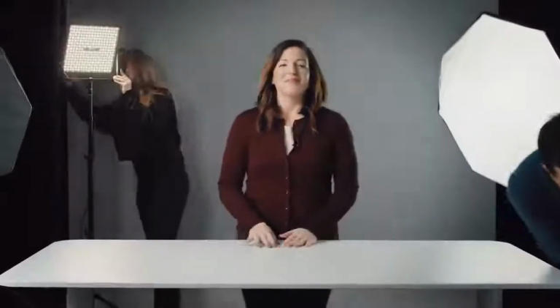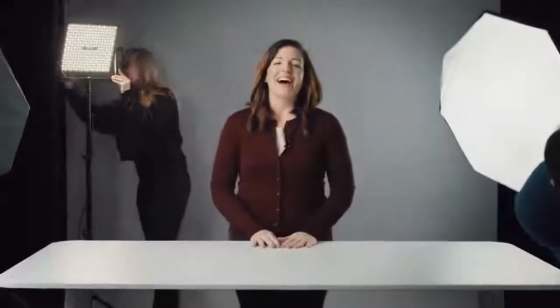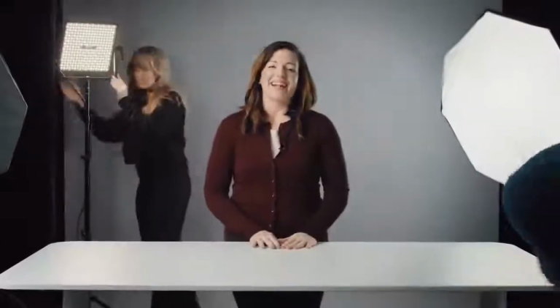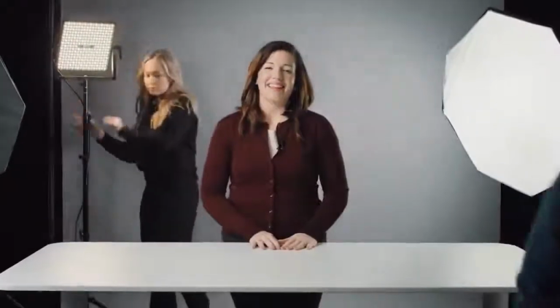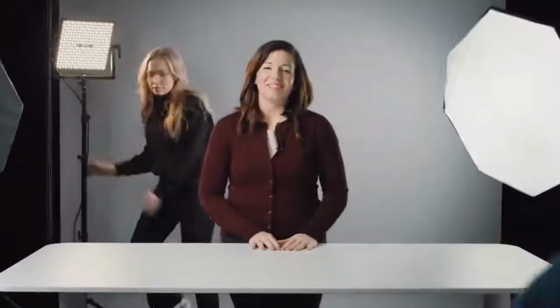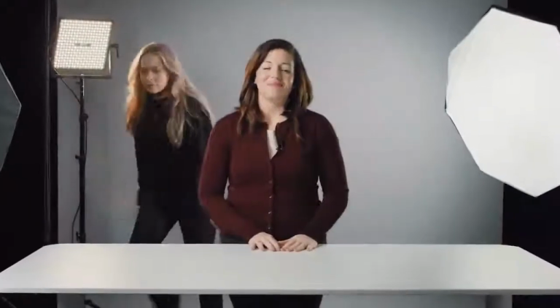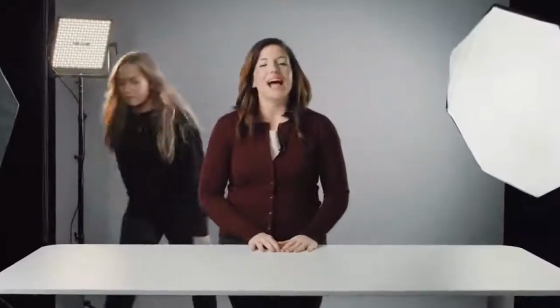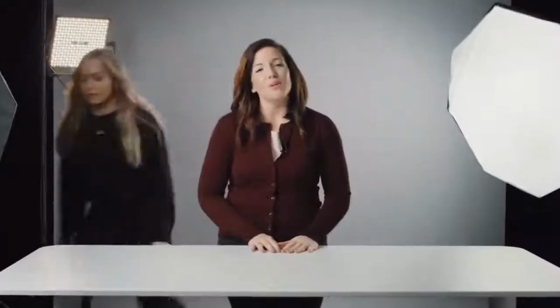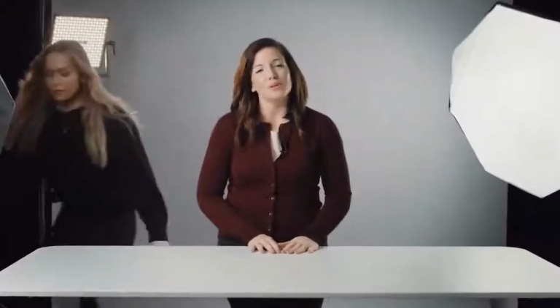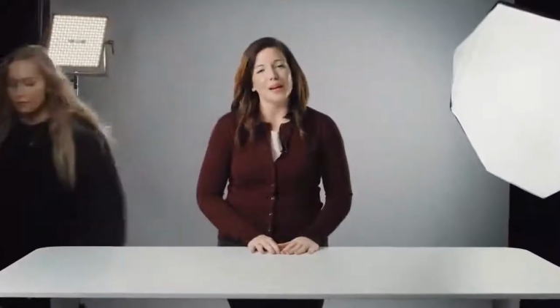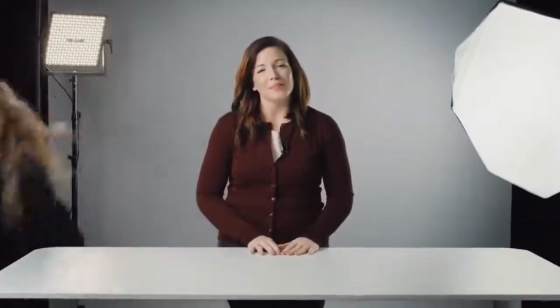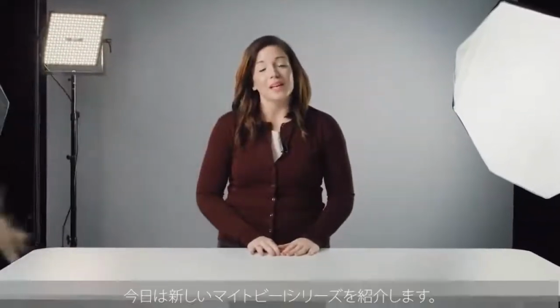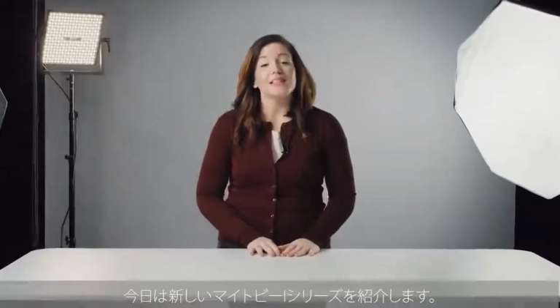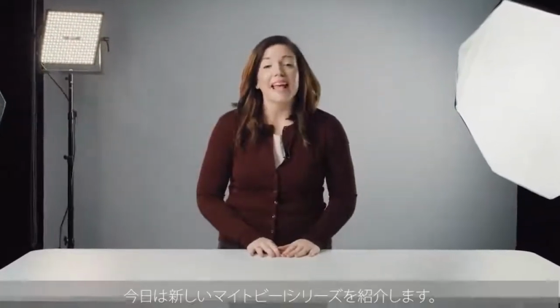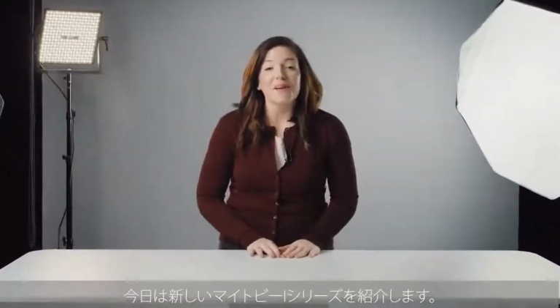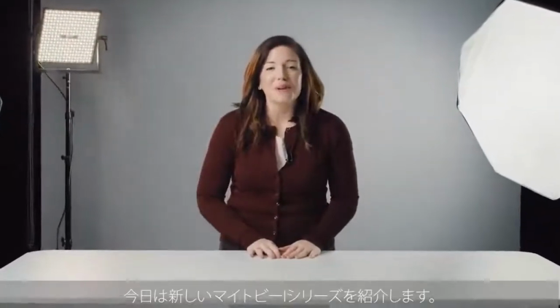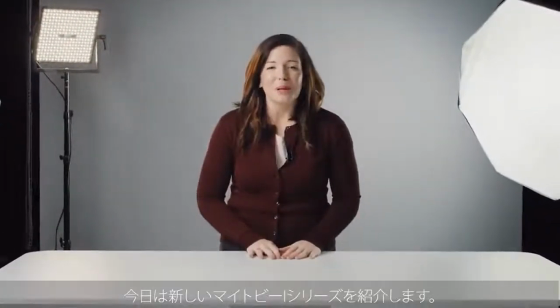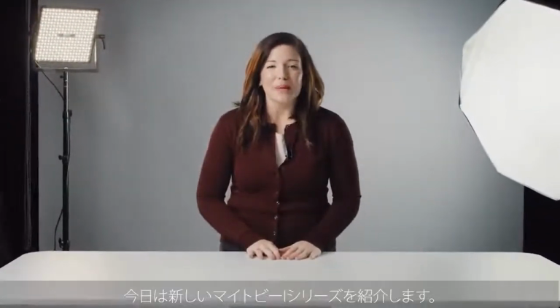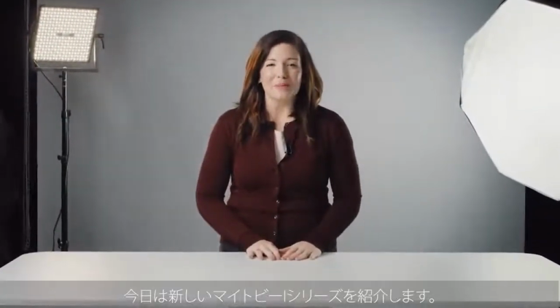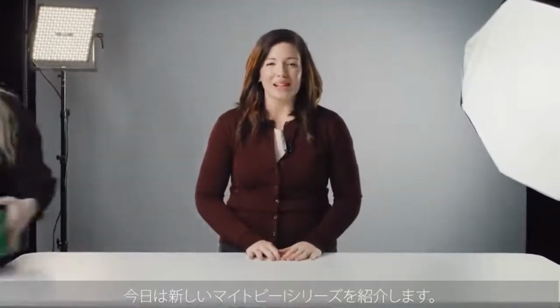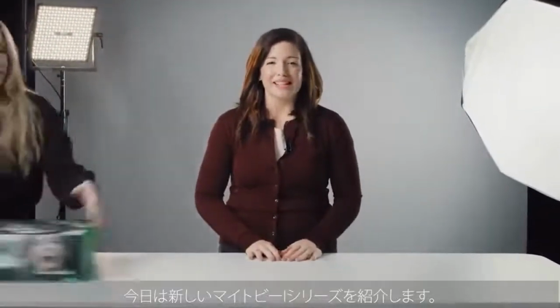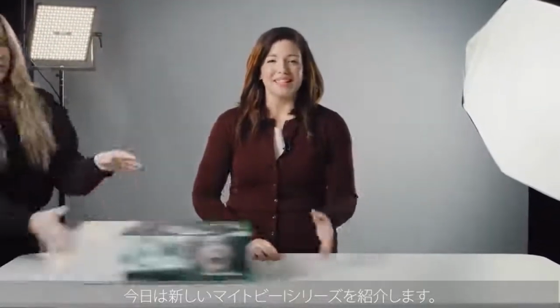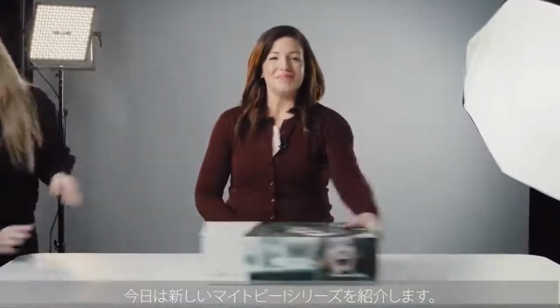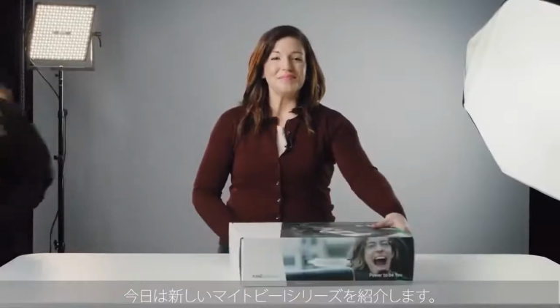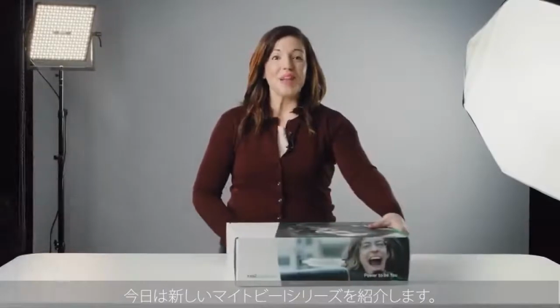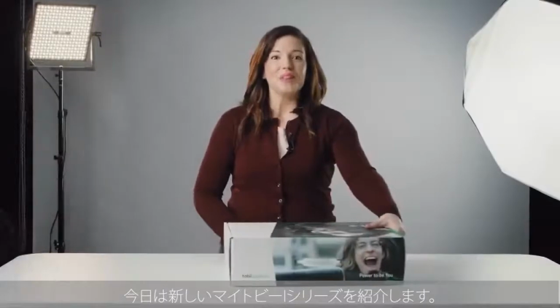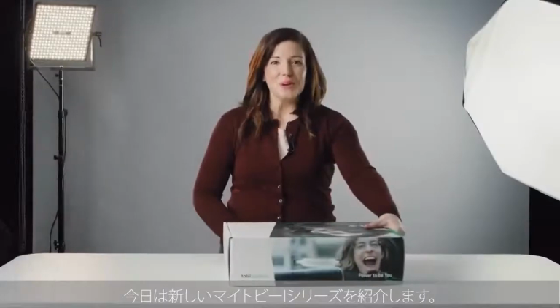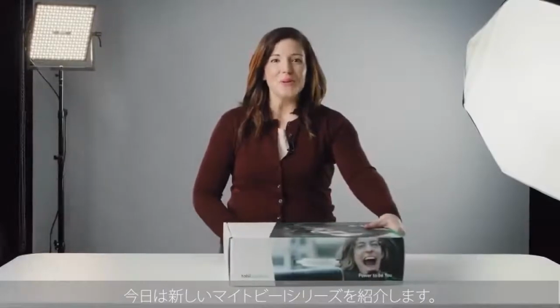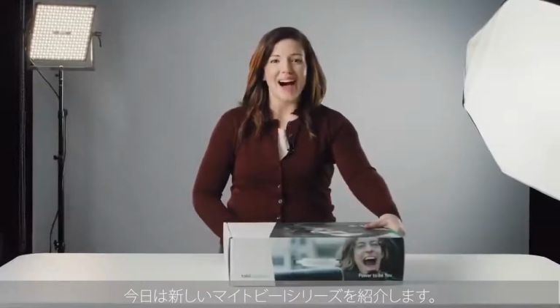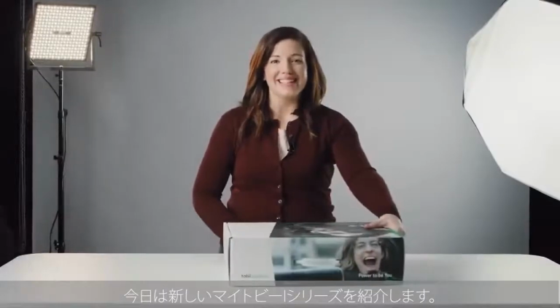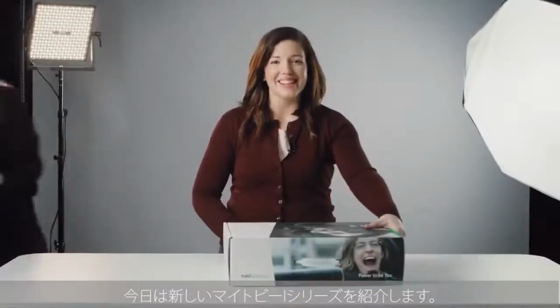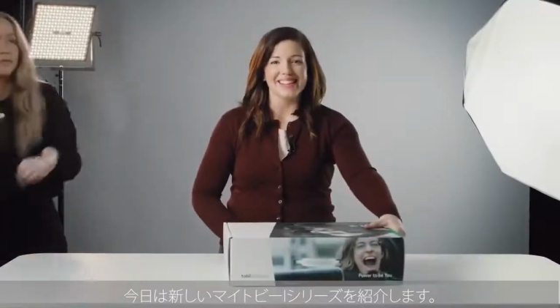Hi there, how are you doing? Today we will be unboxing the new i-Series.